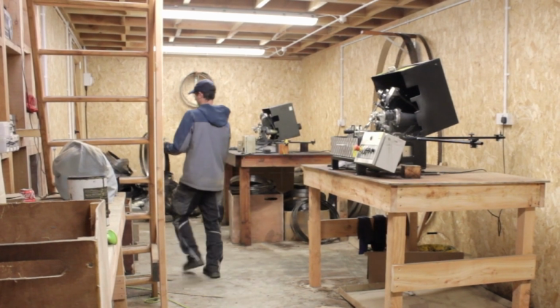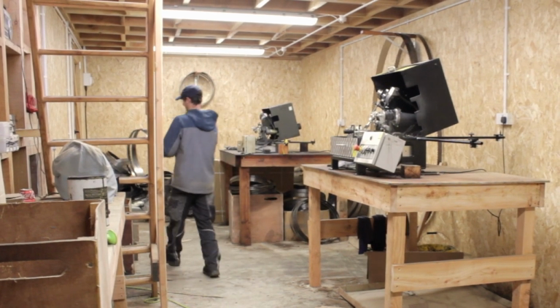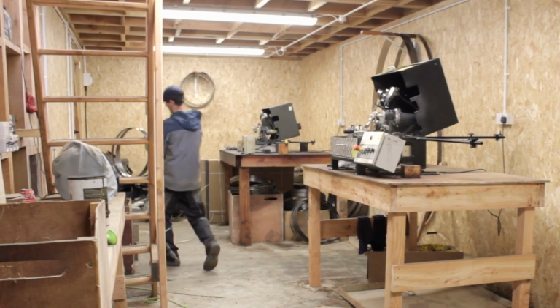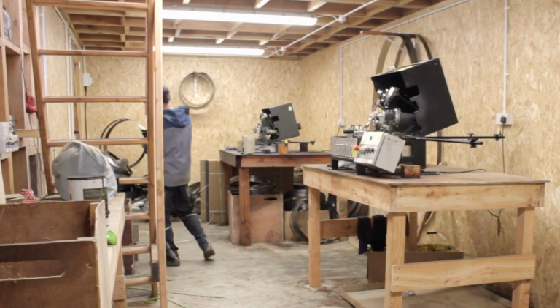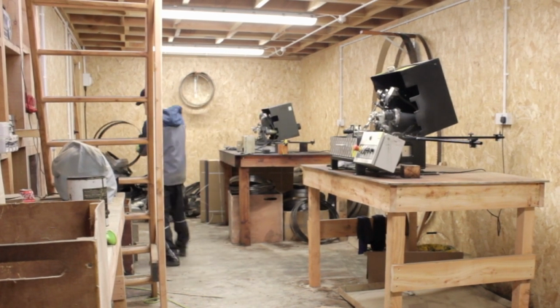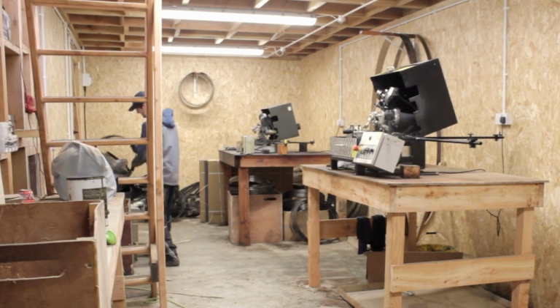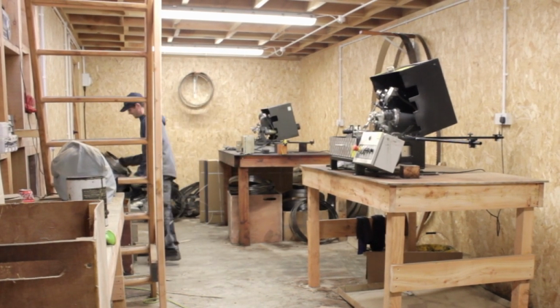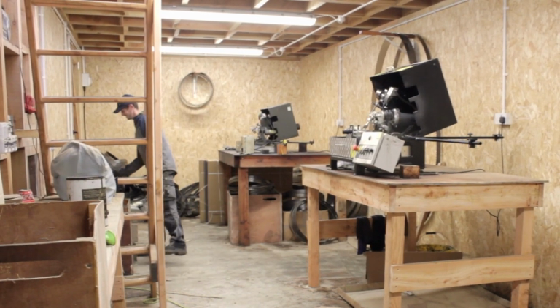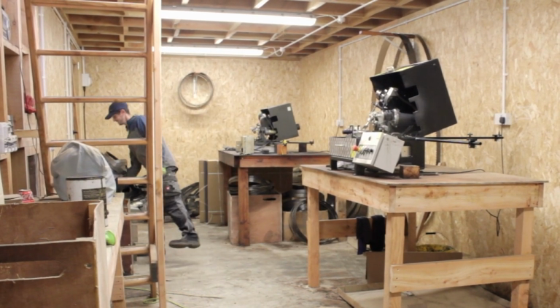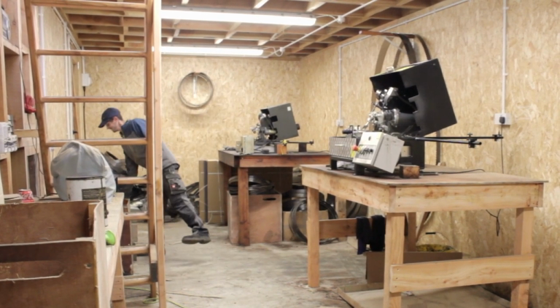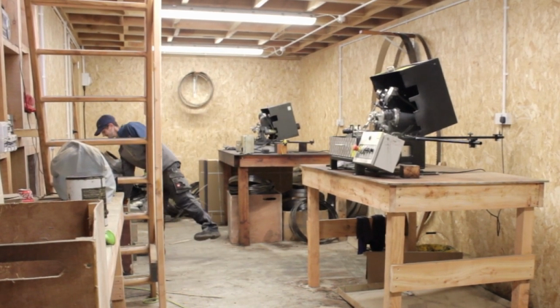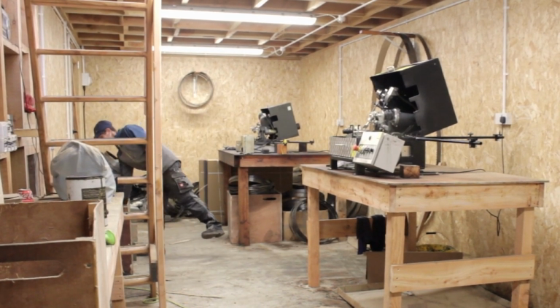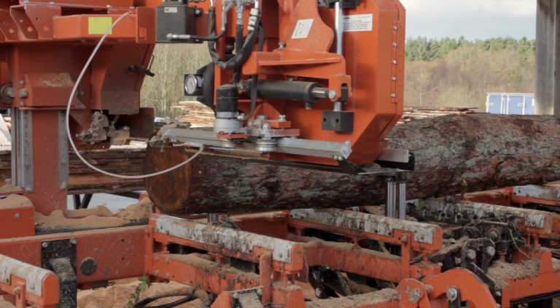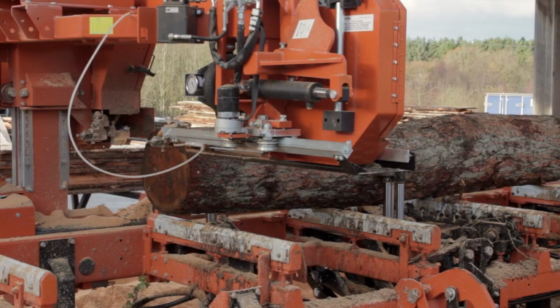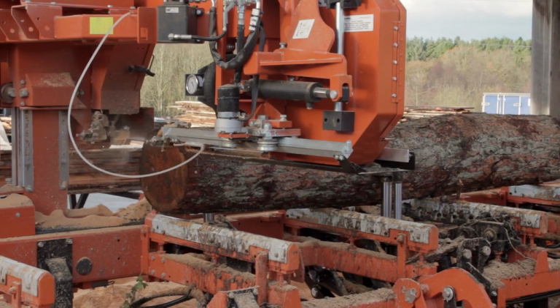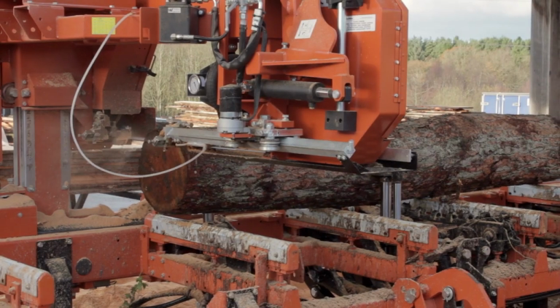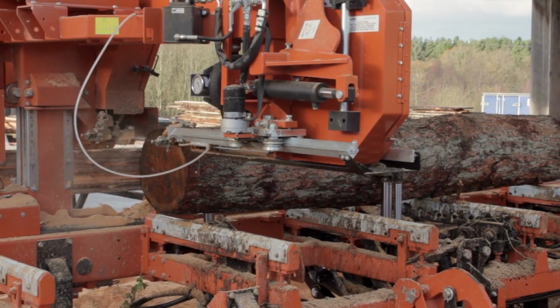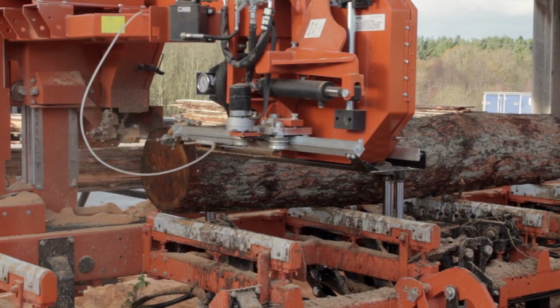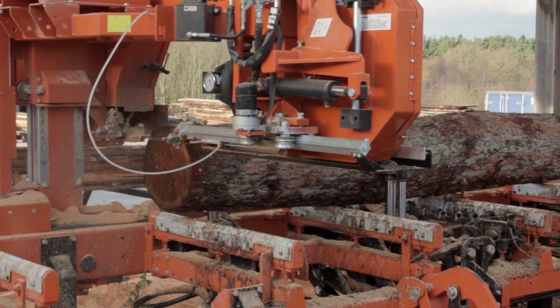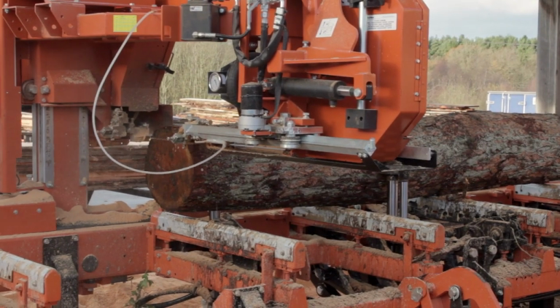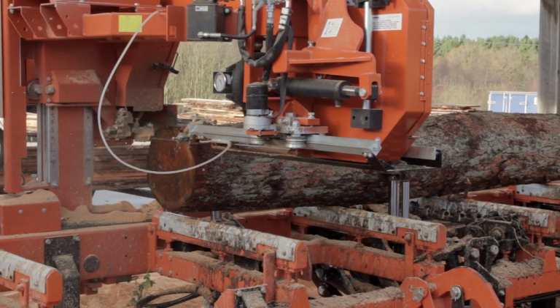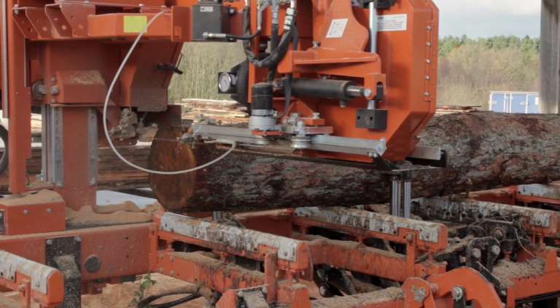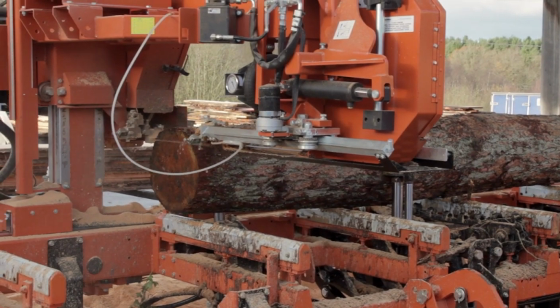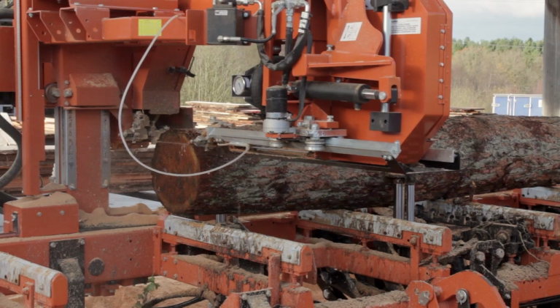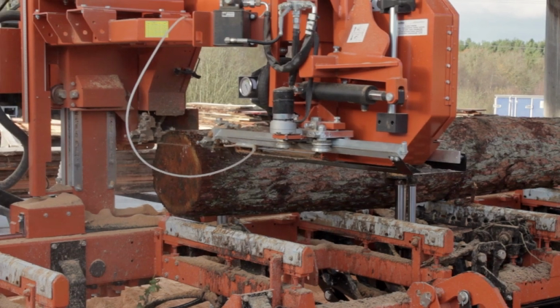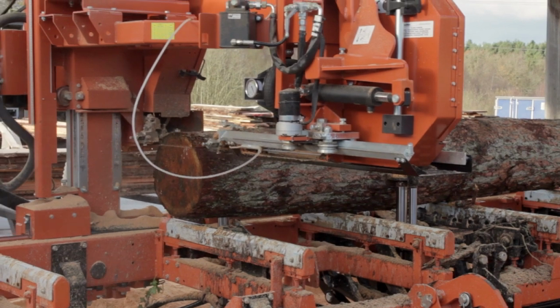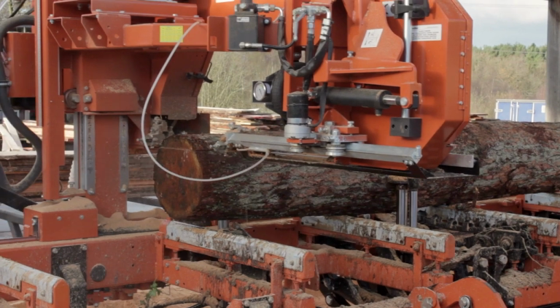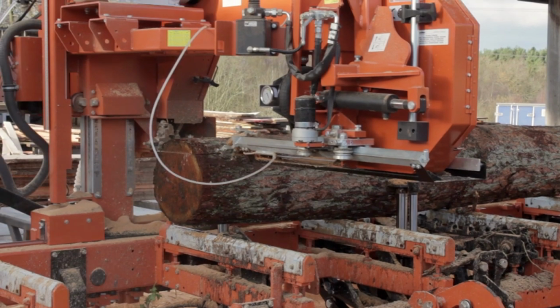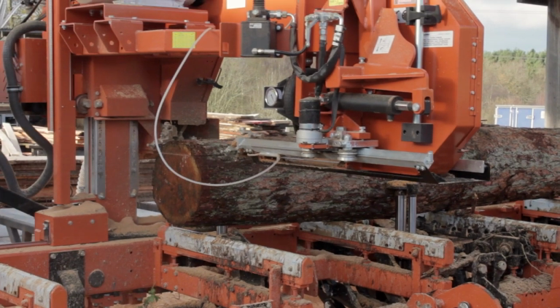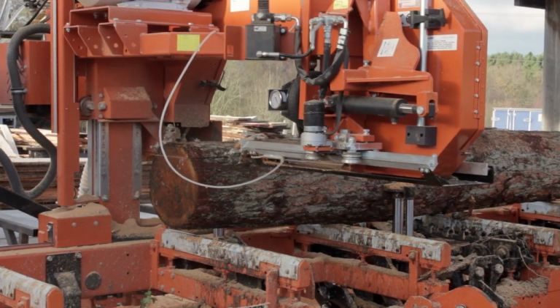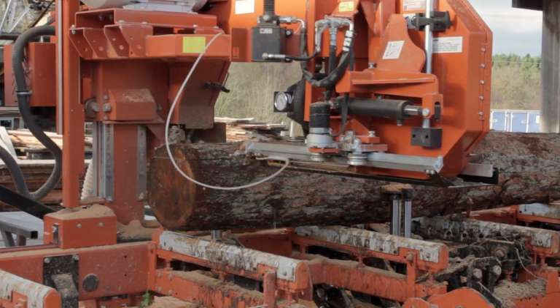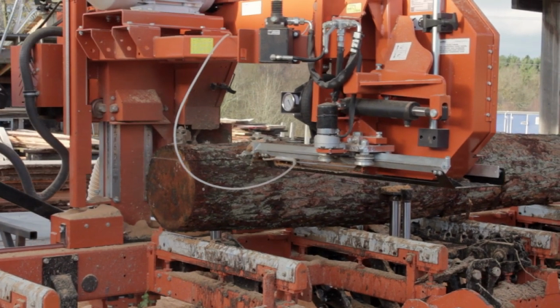Thank you for your time. I hope this video was useful to you, and happy milling.